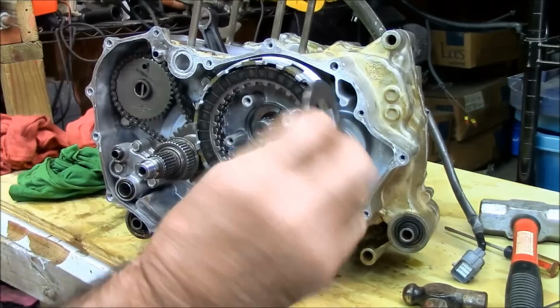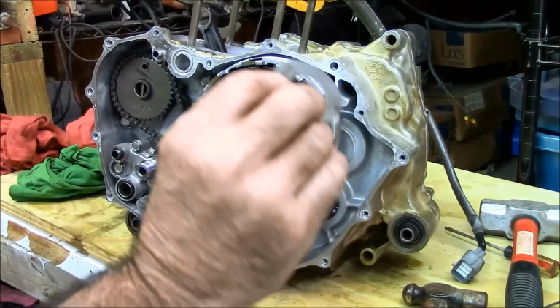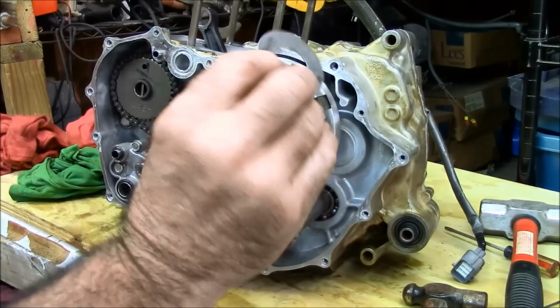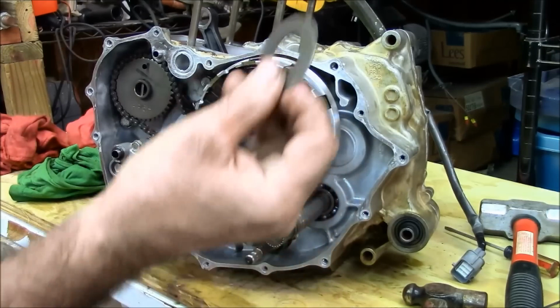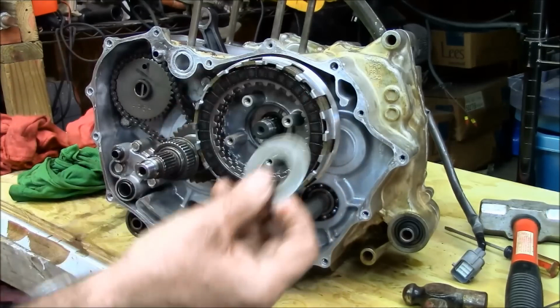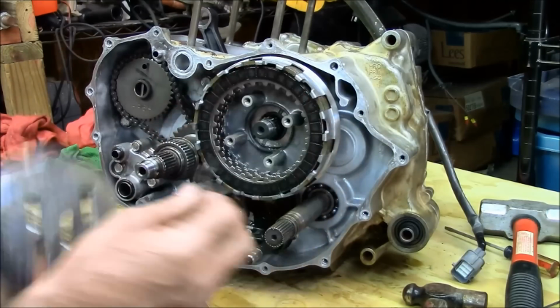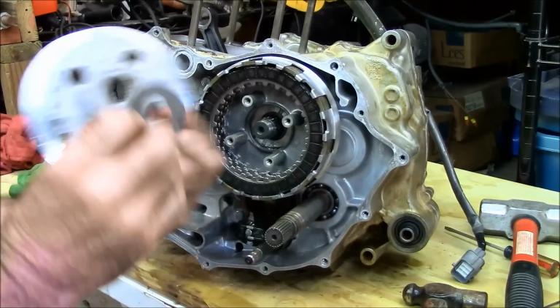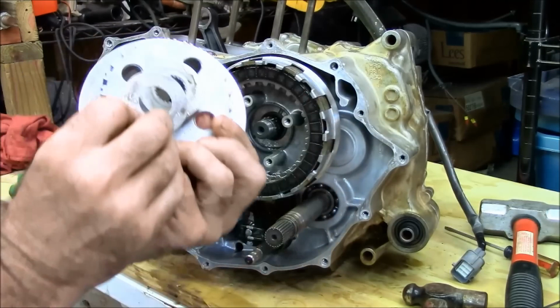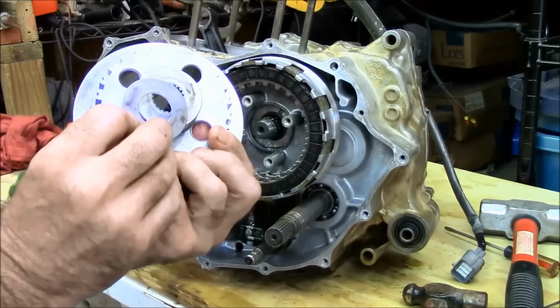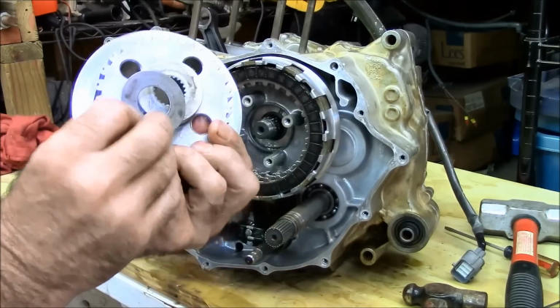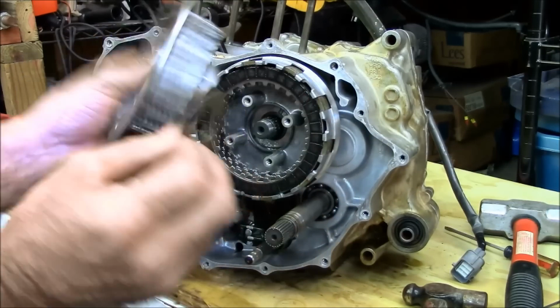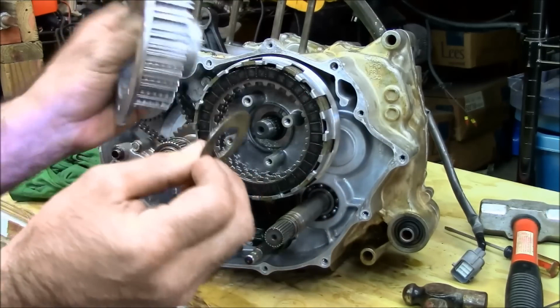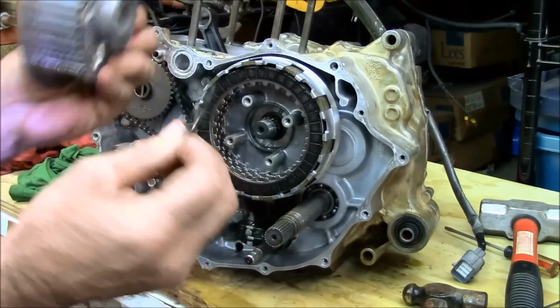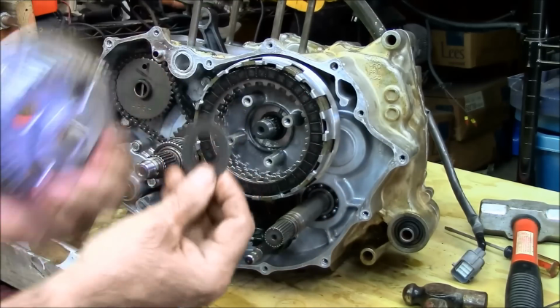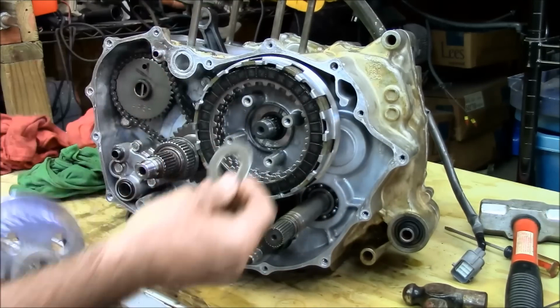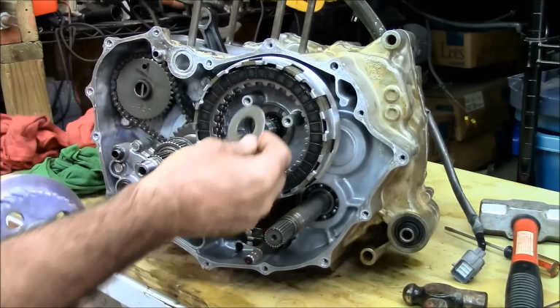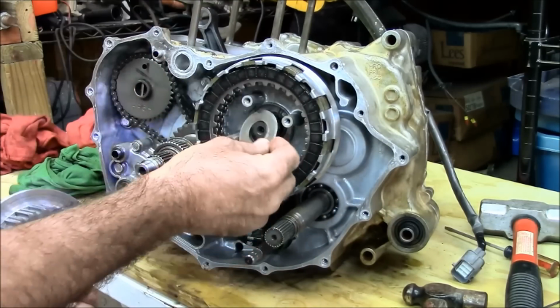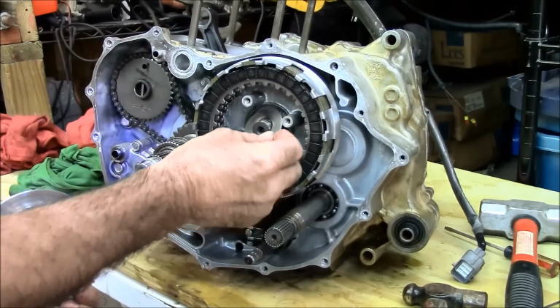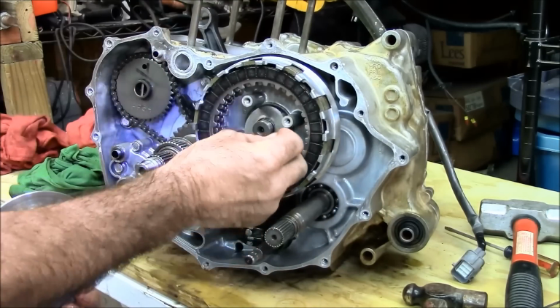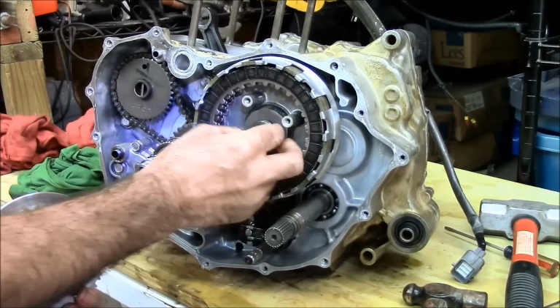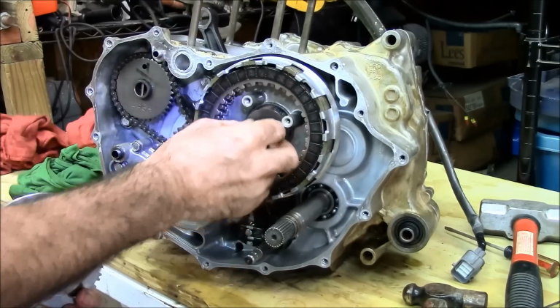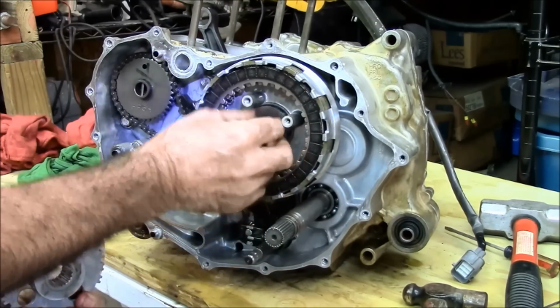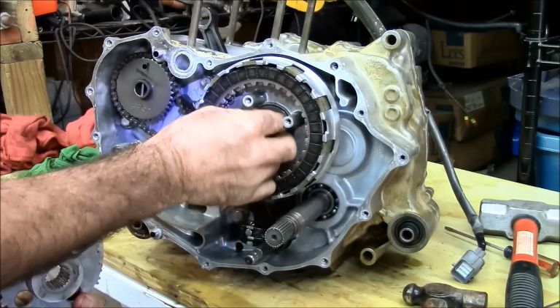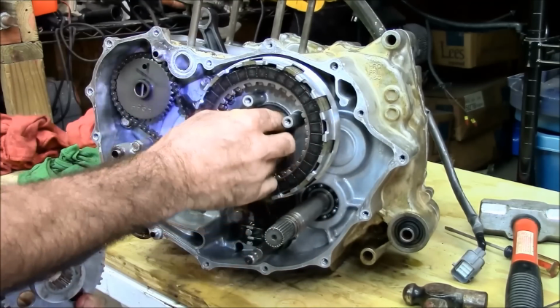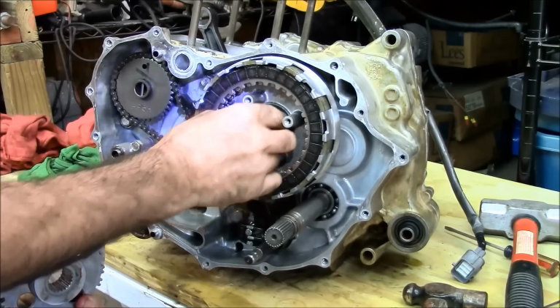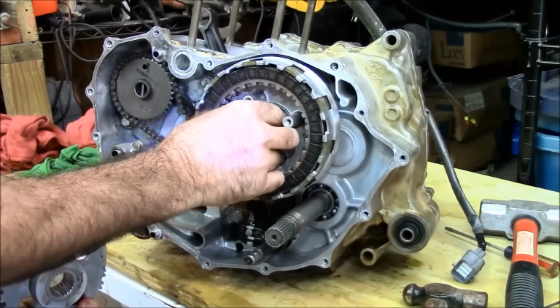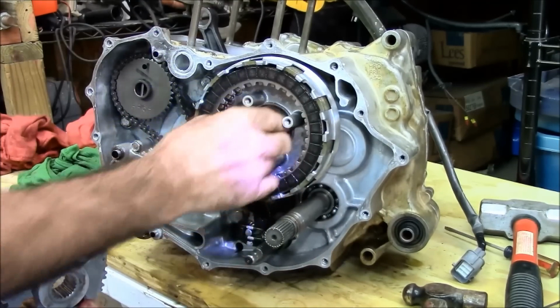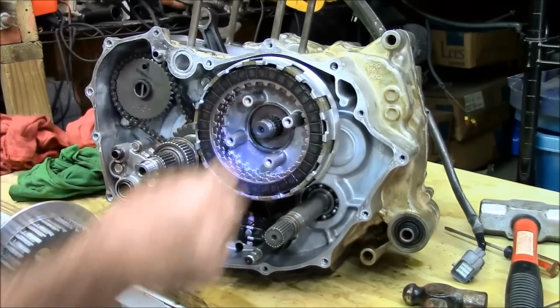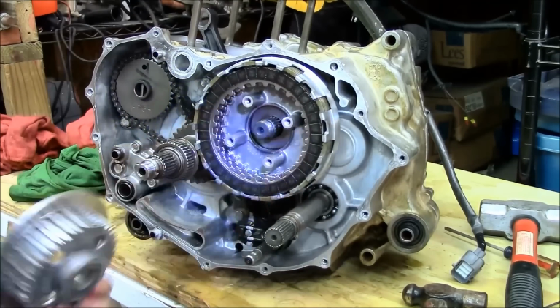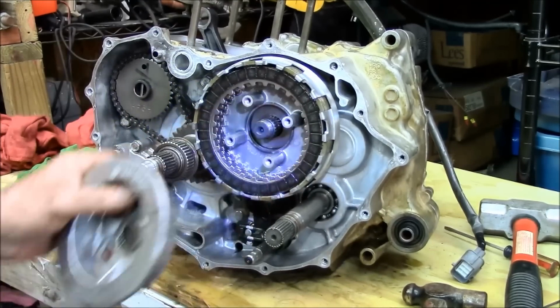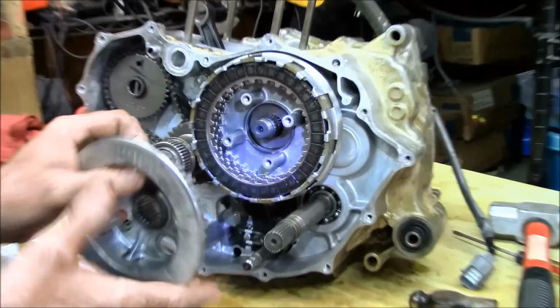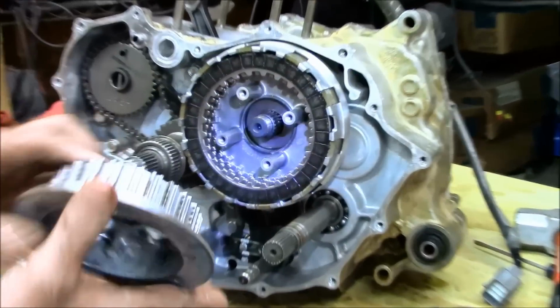You have one more shim. It's on the back of the inner clutch hub. Go ahead and put it on now and slide it all the way up.